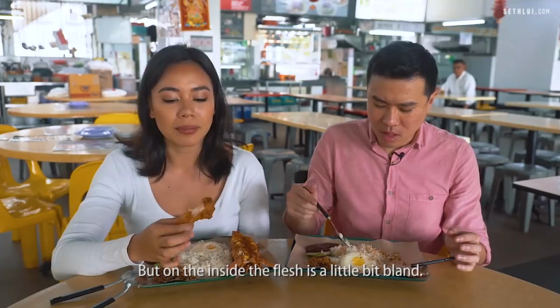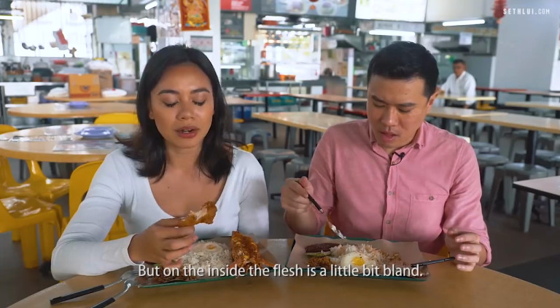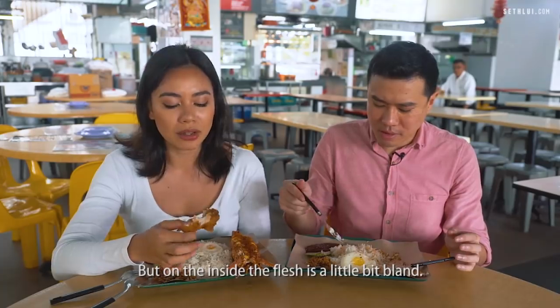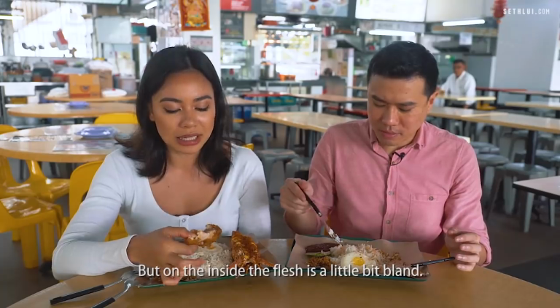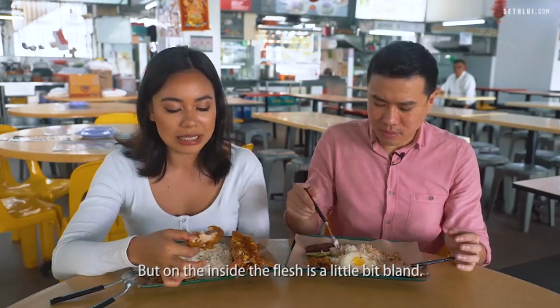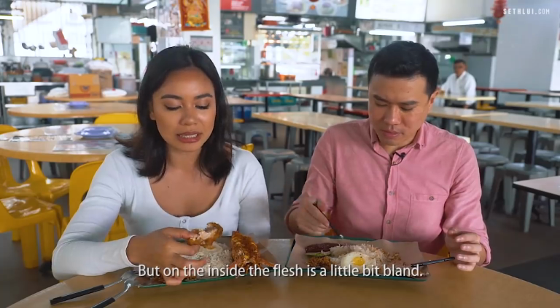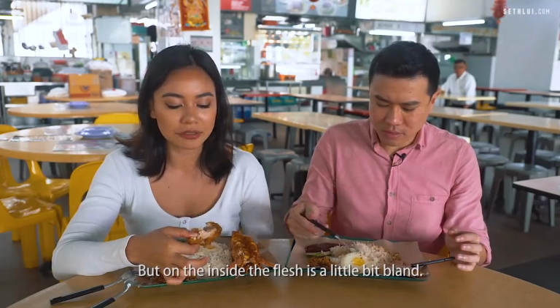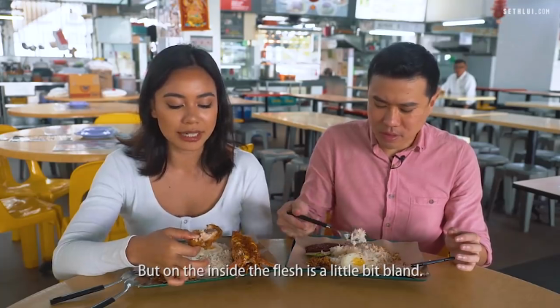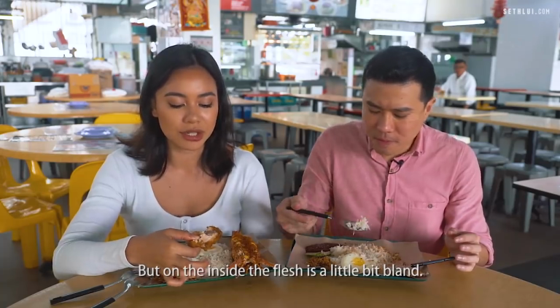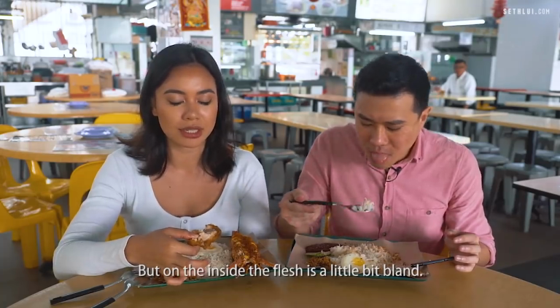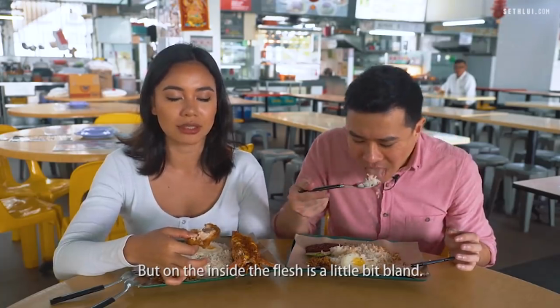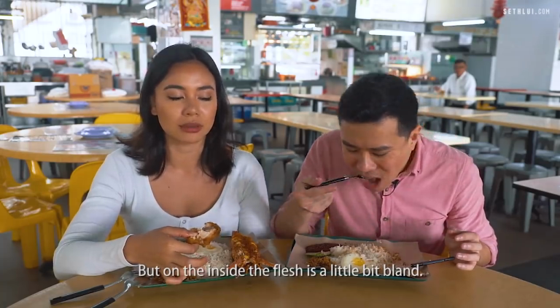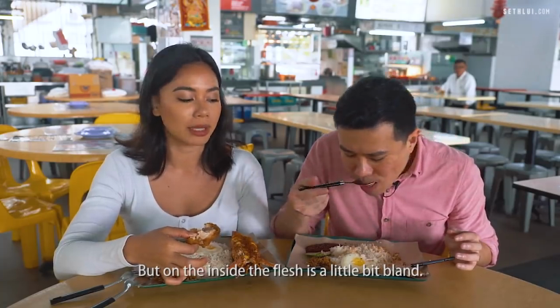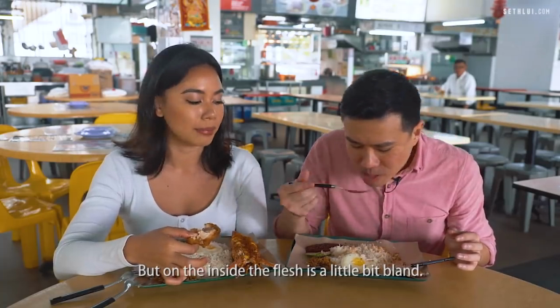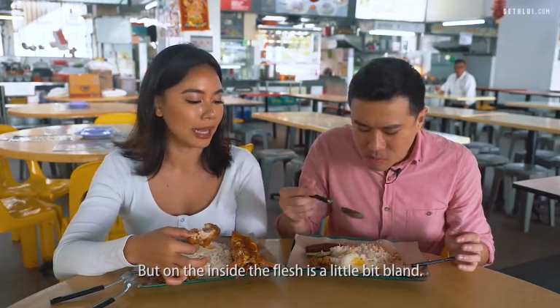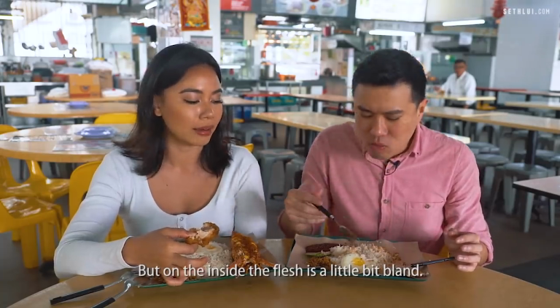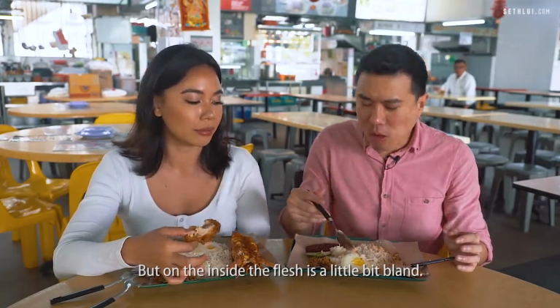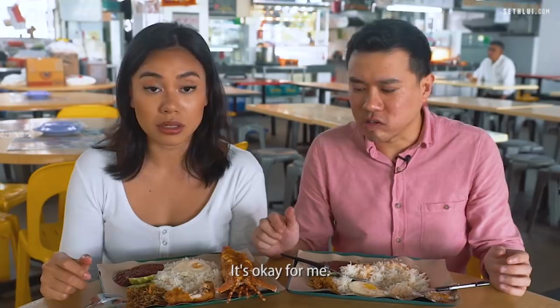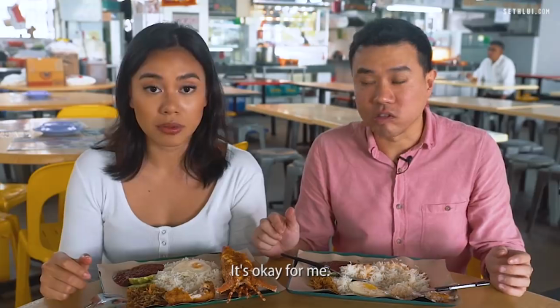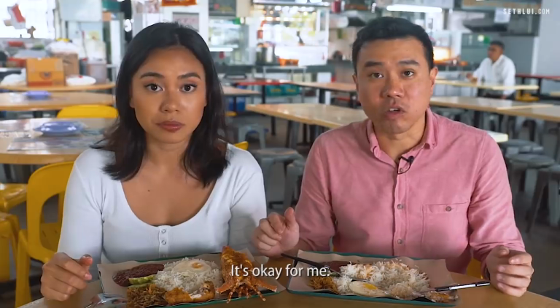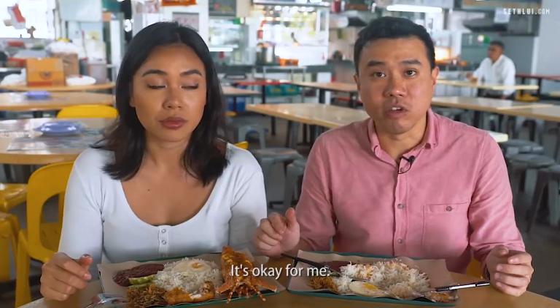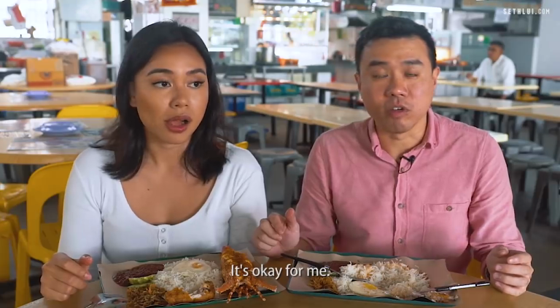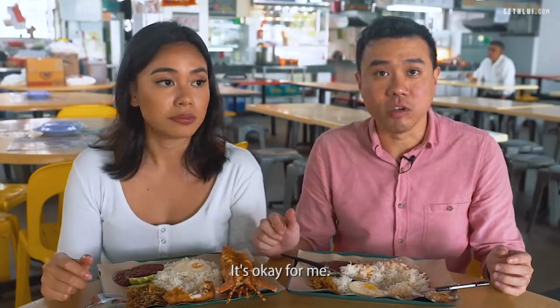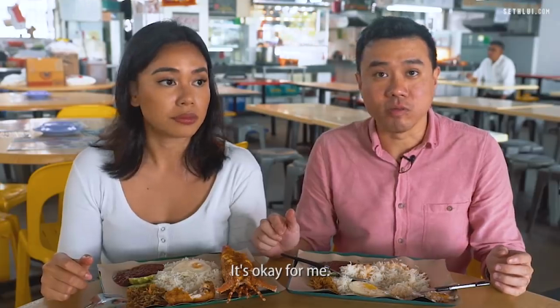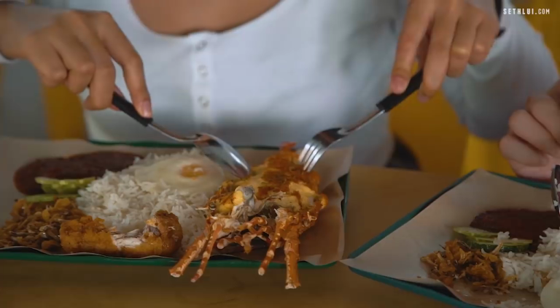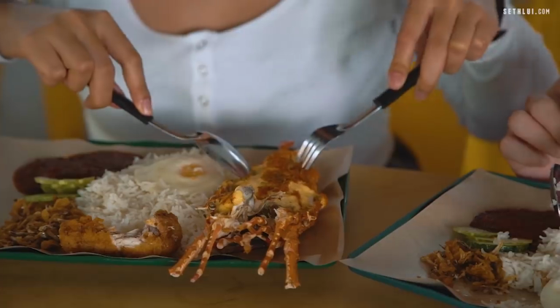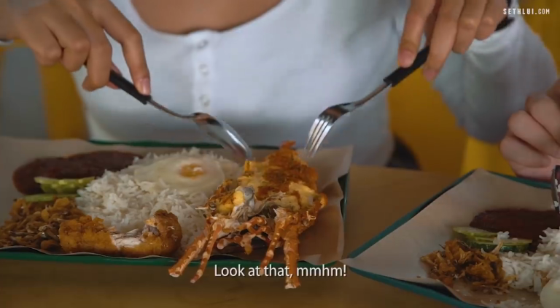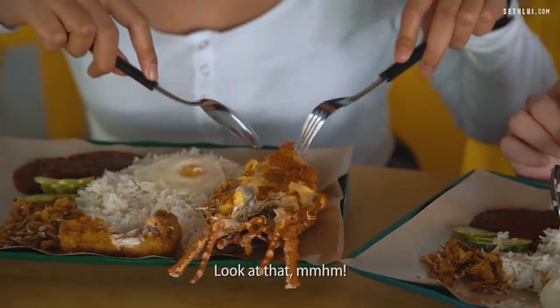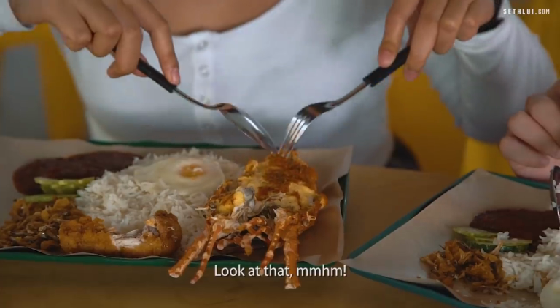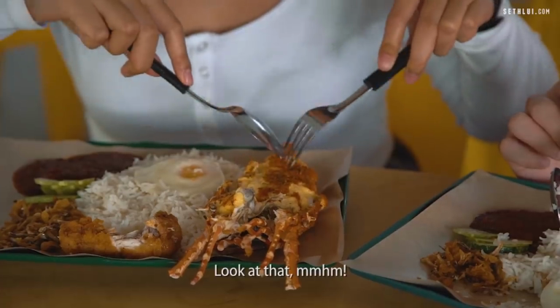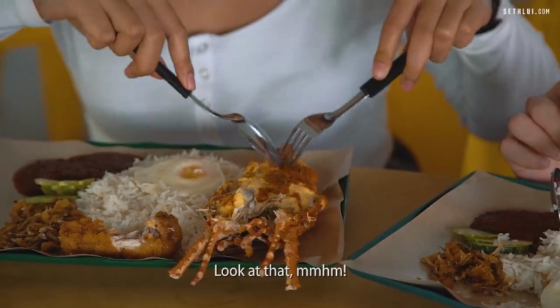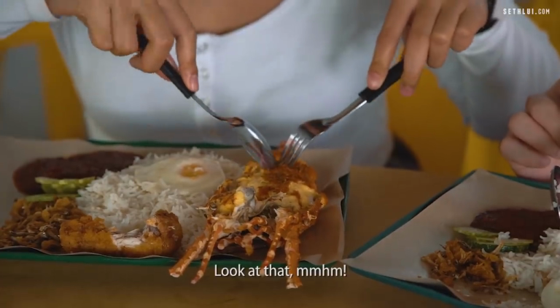Inside the flesh of the lobster is a little bit bland but it's okay. It's a bit like nacho cheese — they mentioned three types of cheese were used. Look at that.